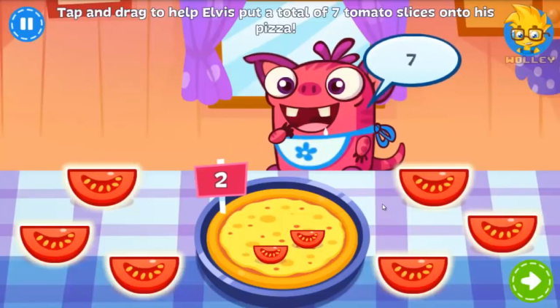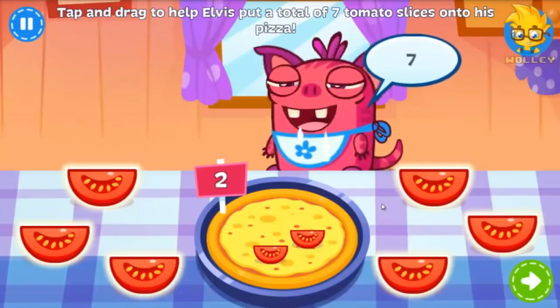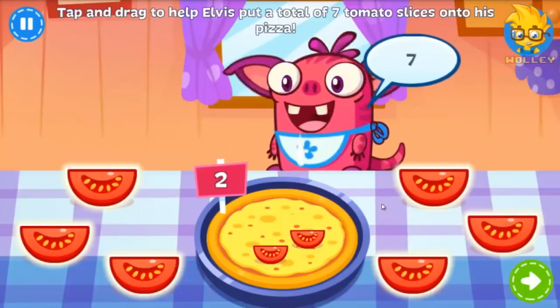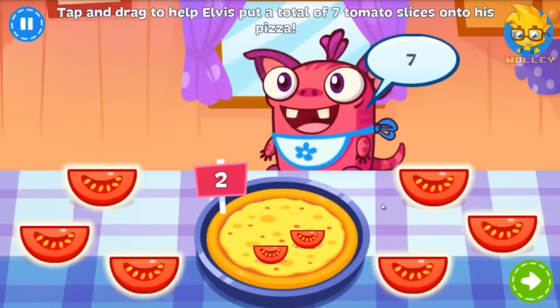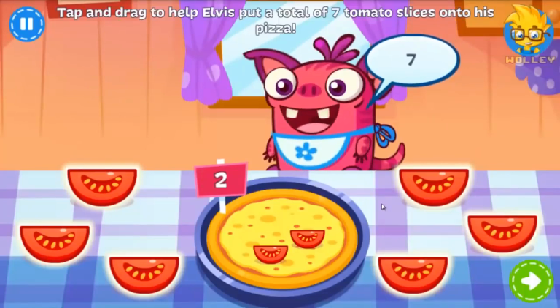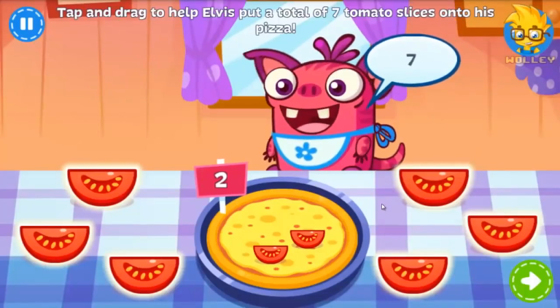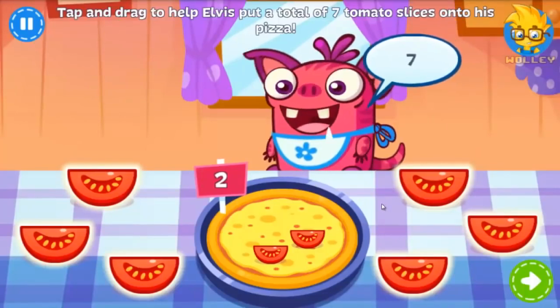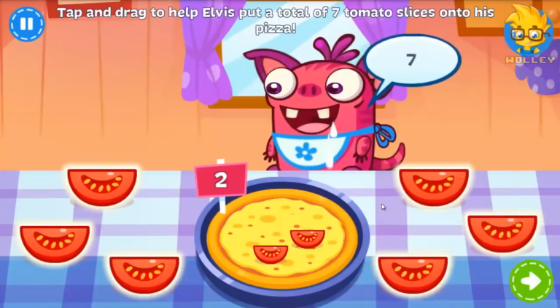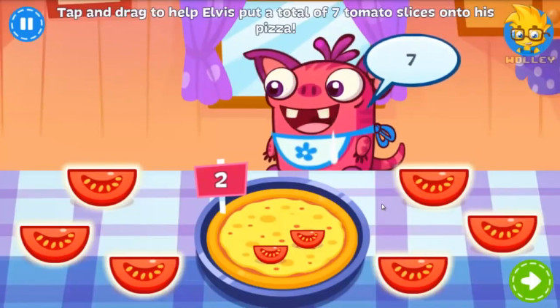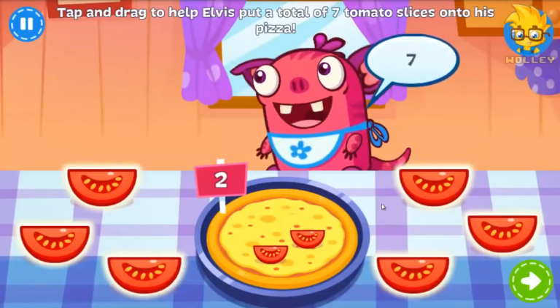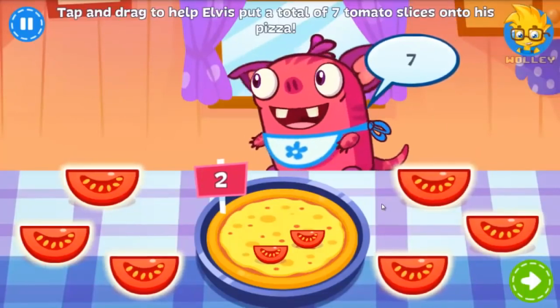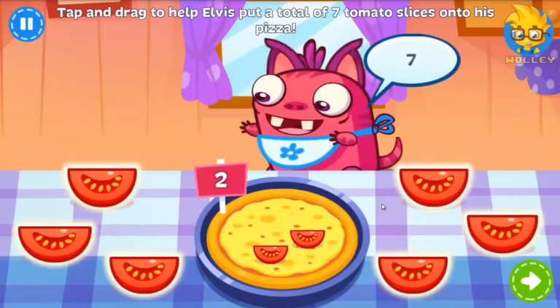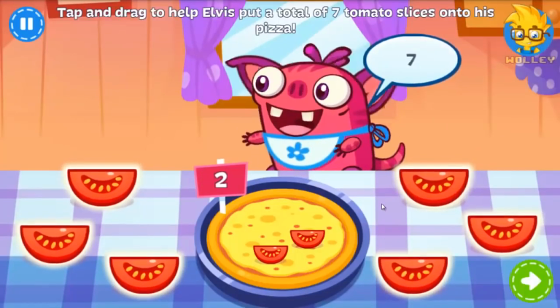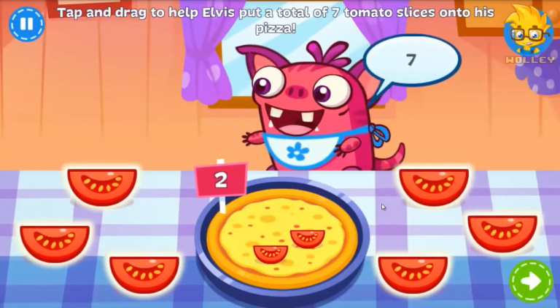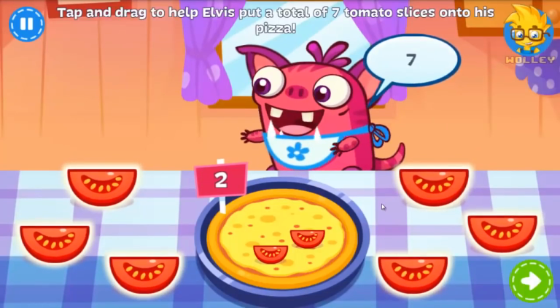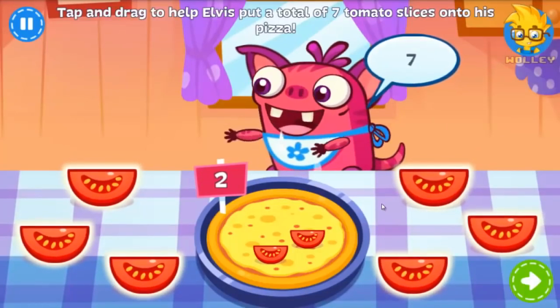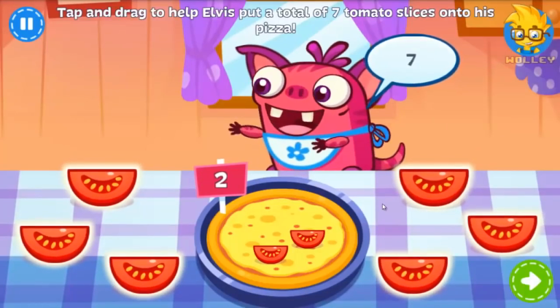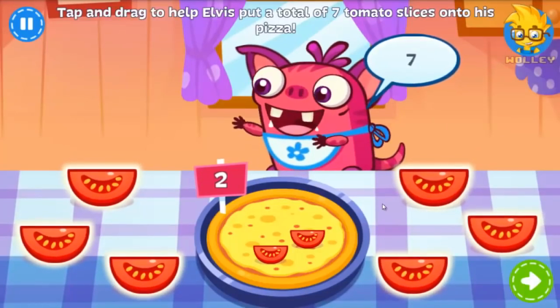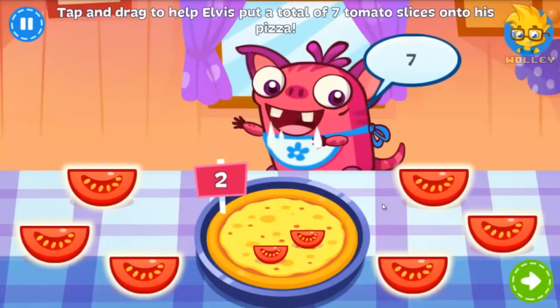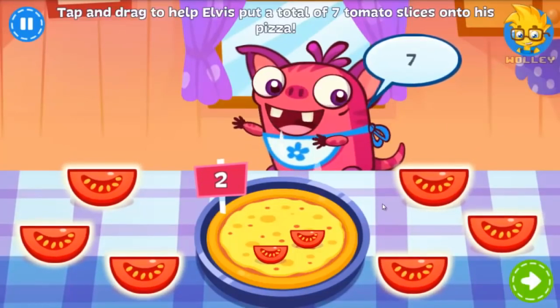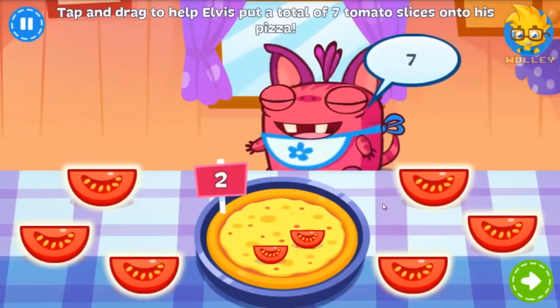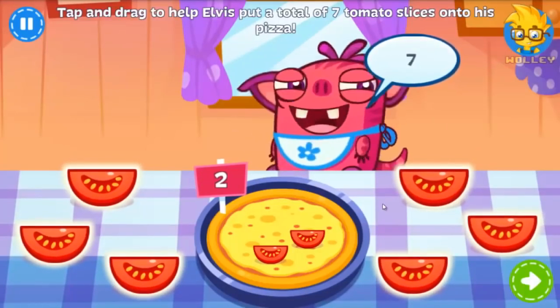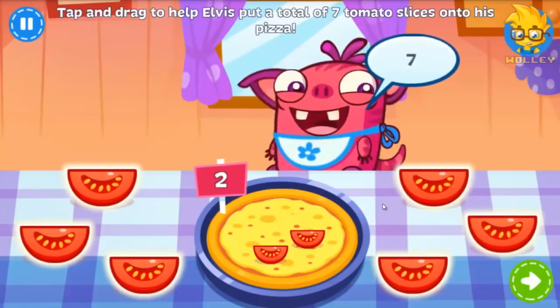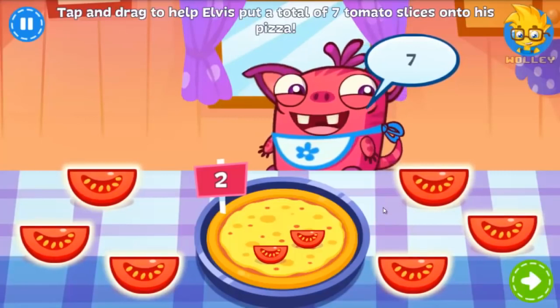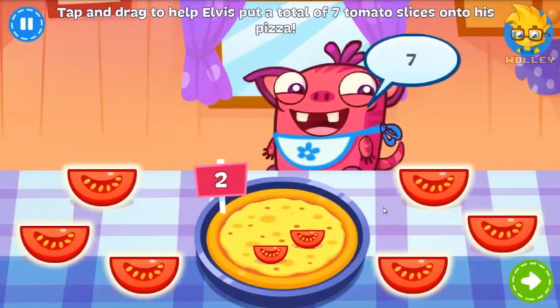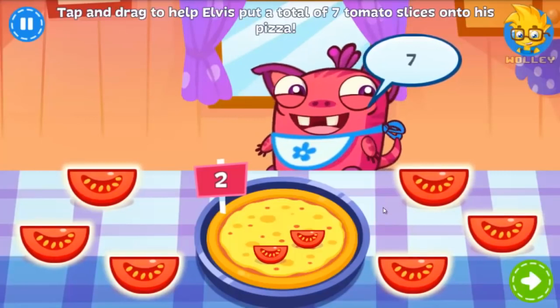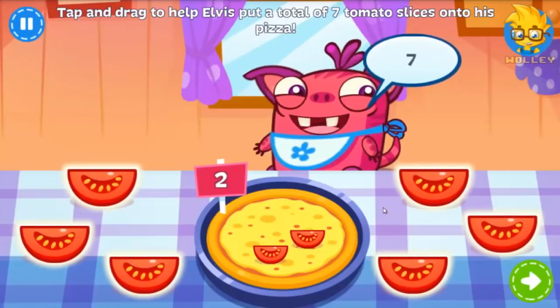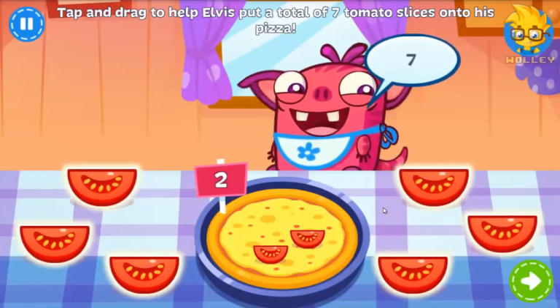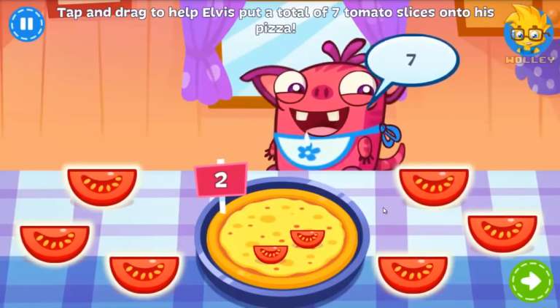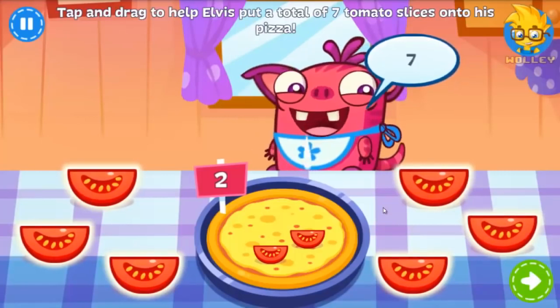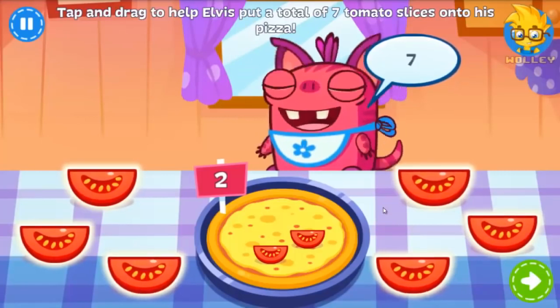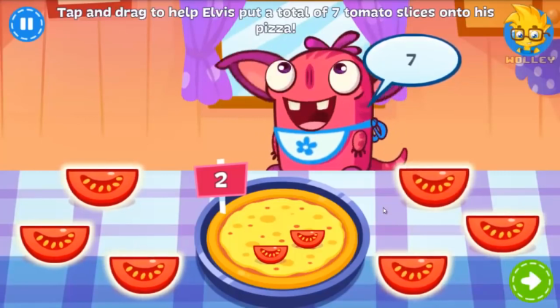Elvis loves tomatoes! He wants a total of seven tomato slices on his pizza. Can you help him?